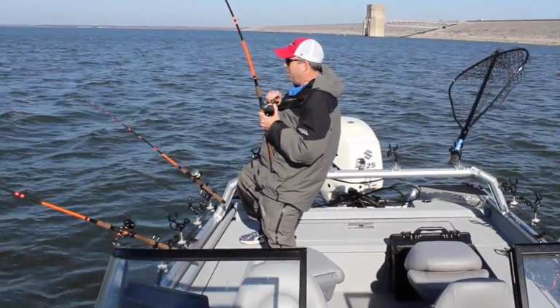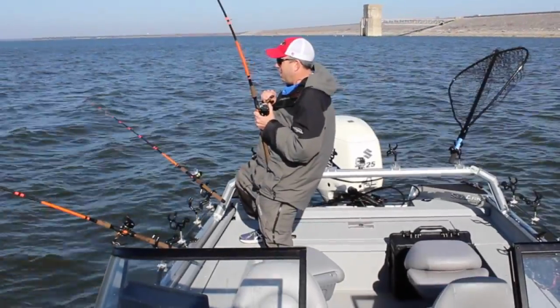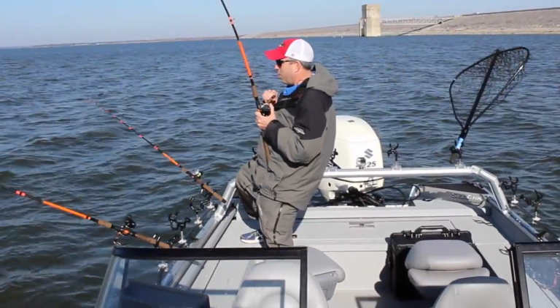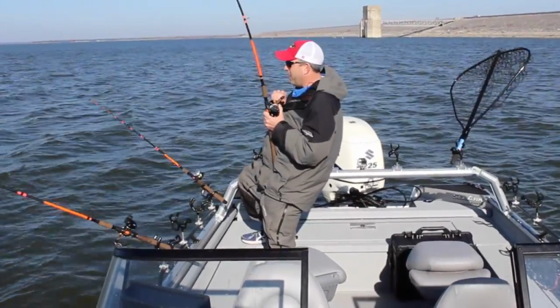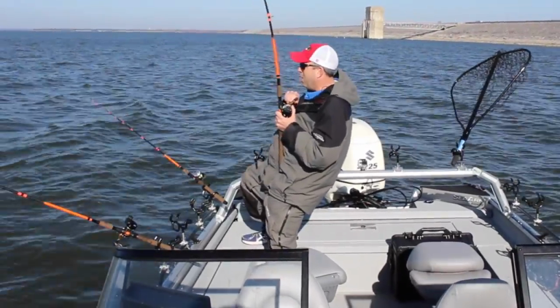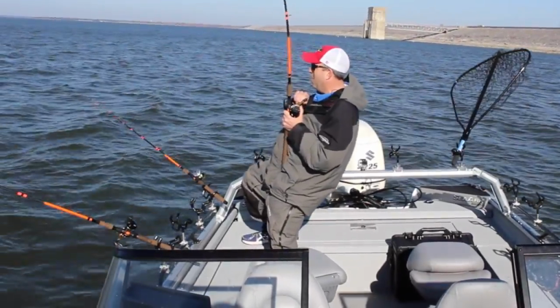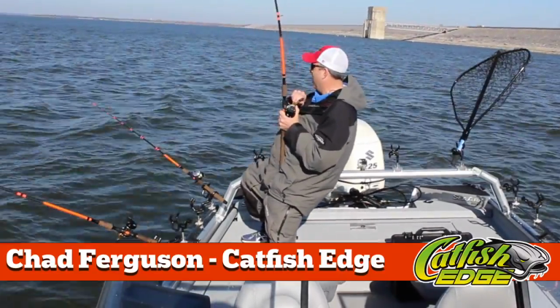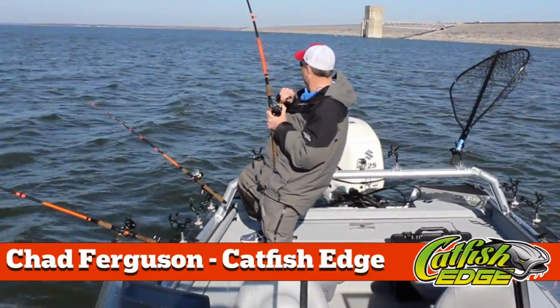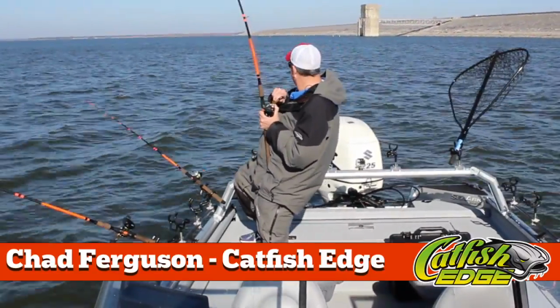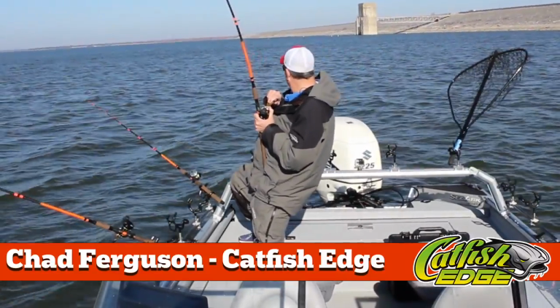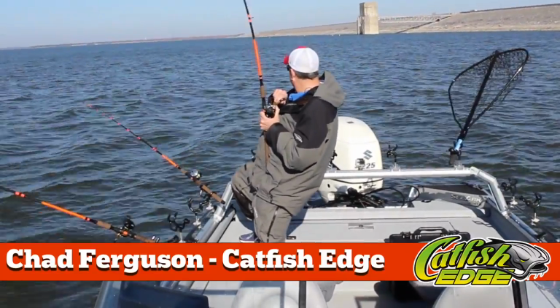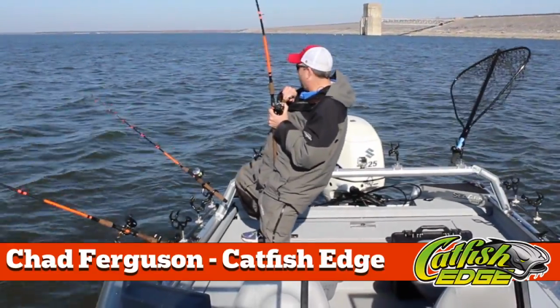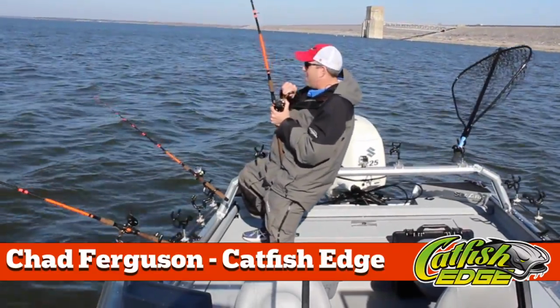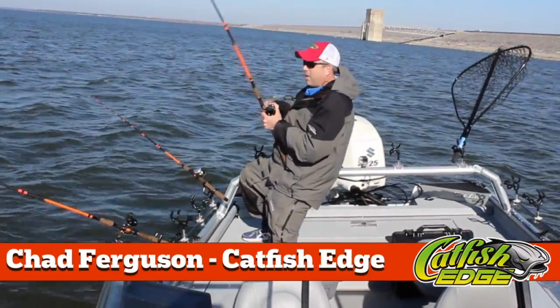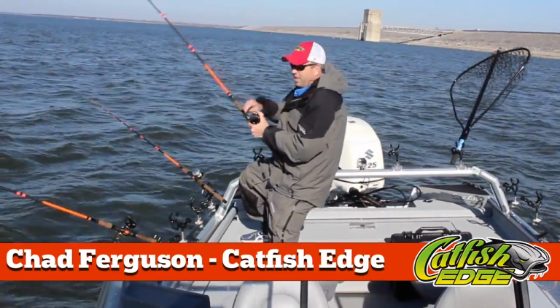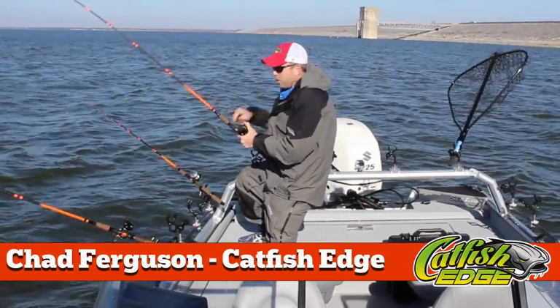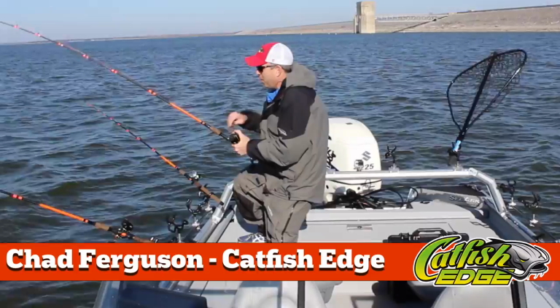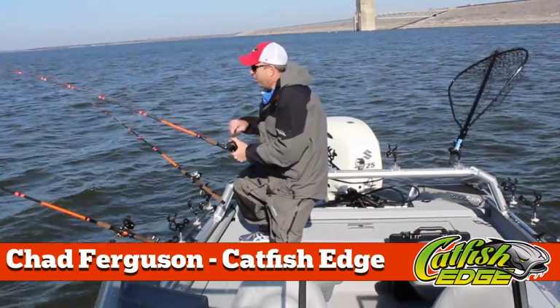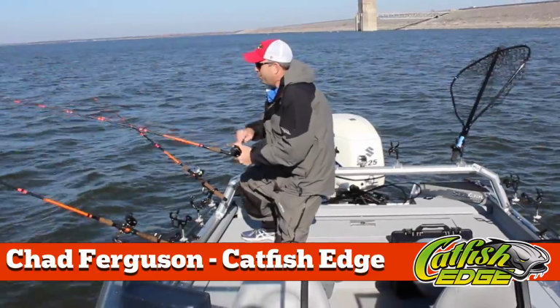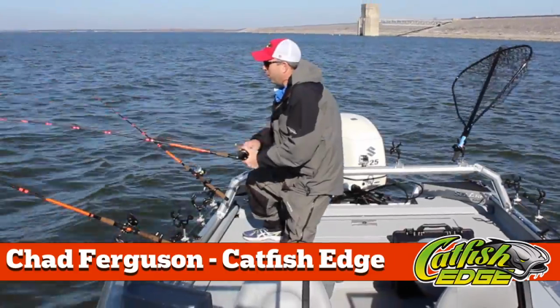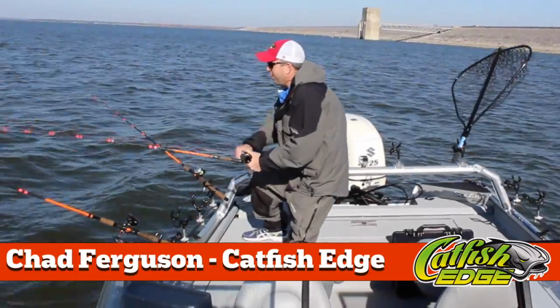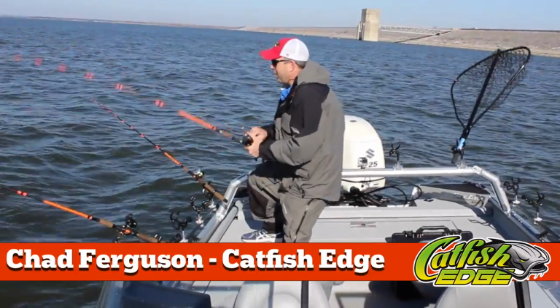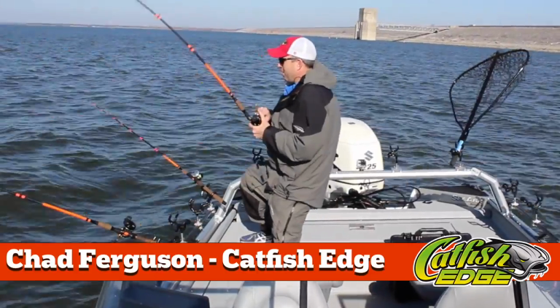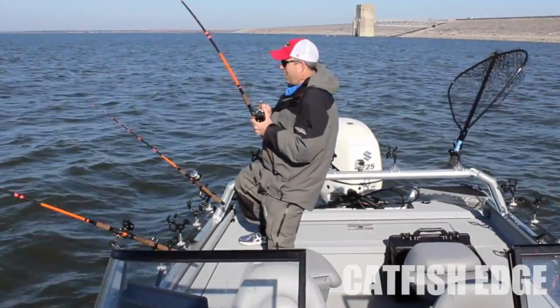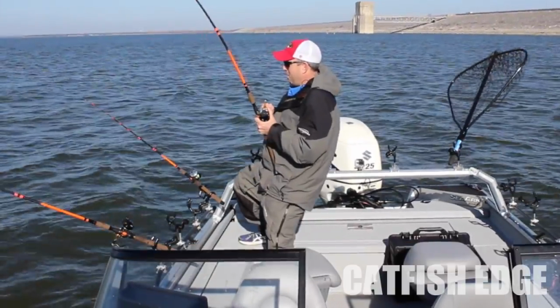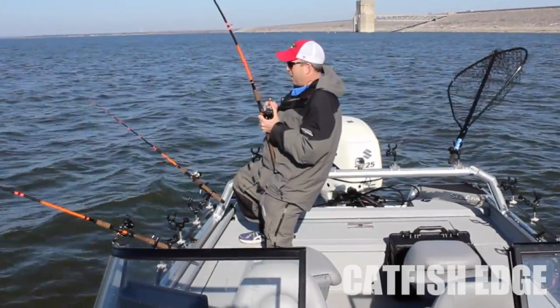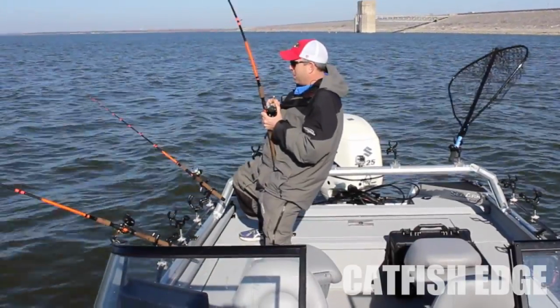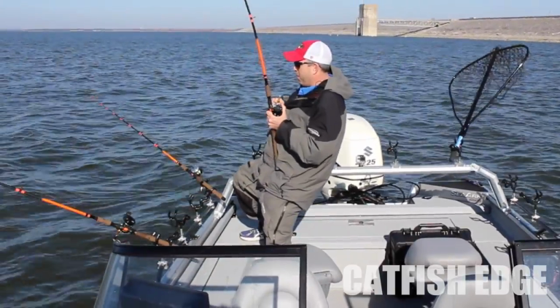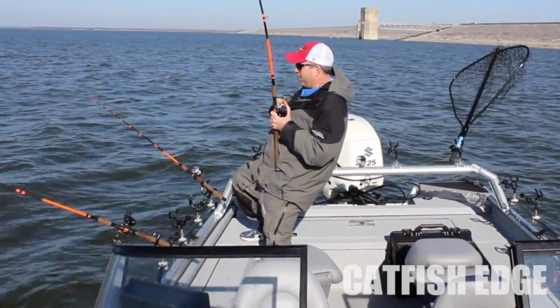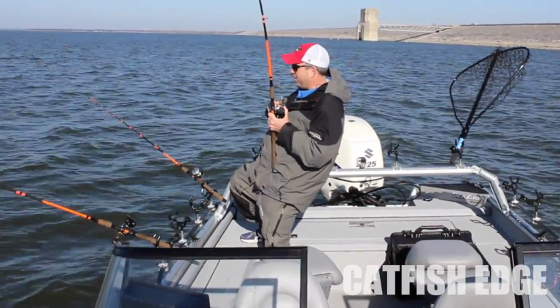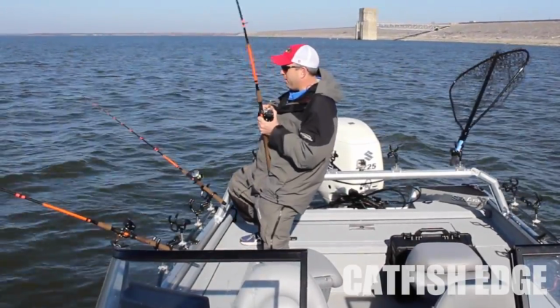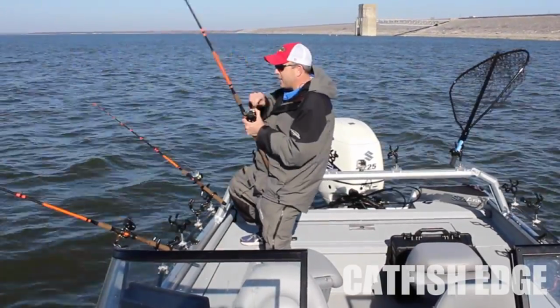There we go. That's a pretty good pull. I think that might be a pretty decent fish.